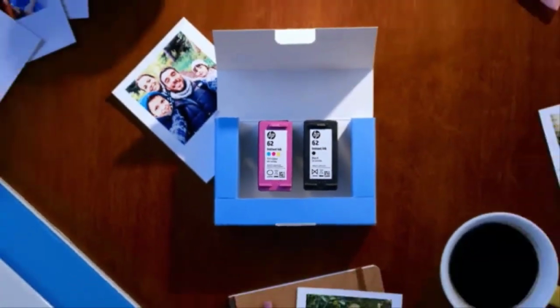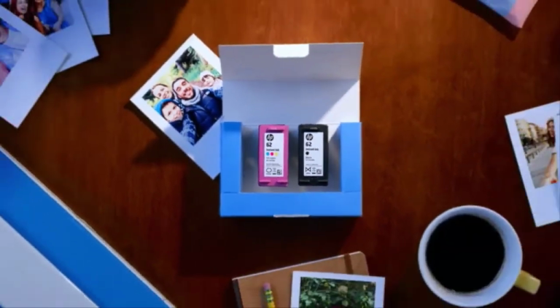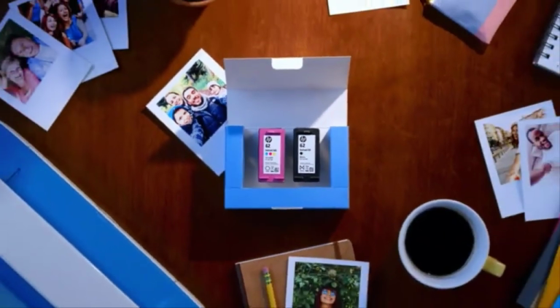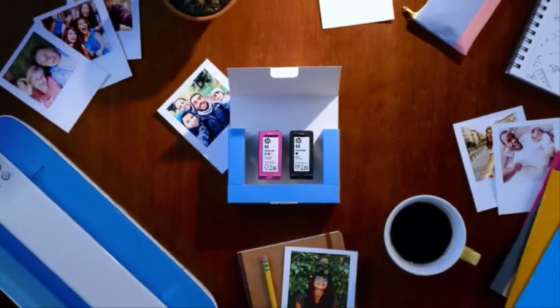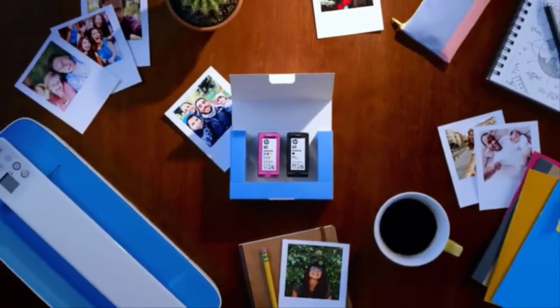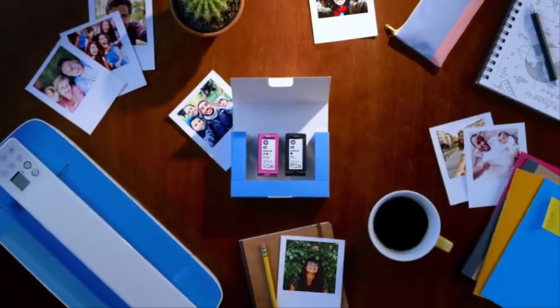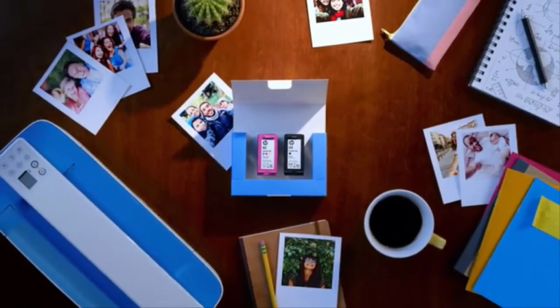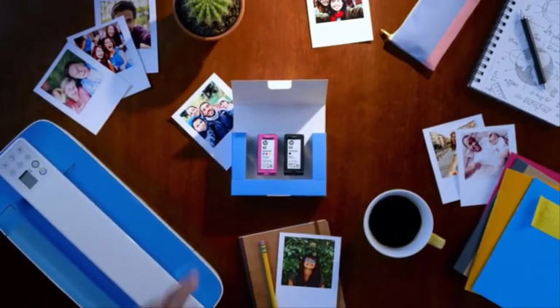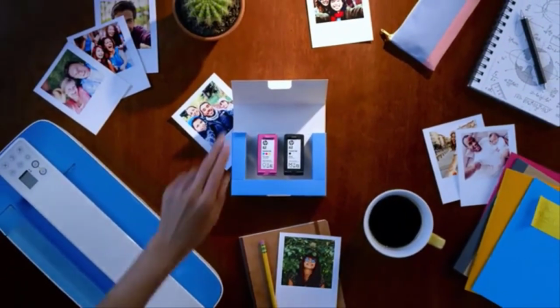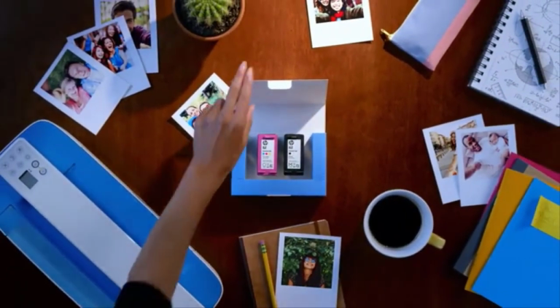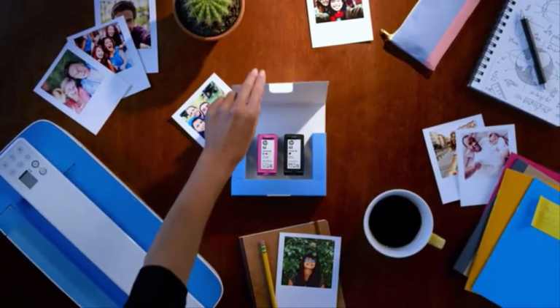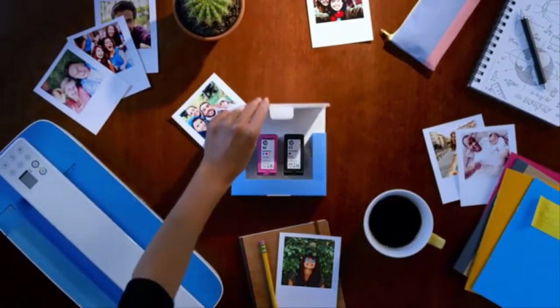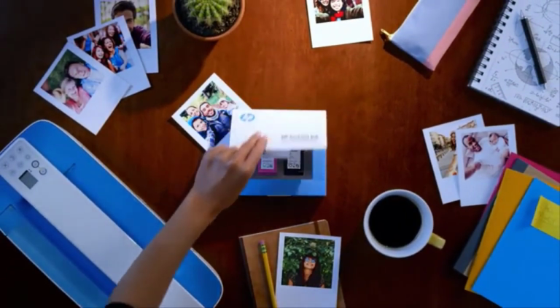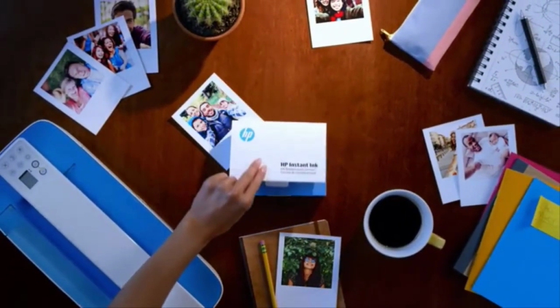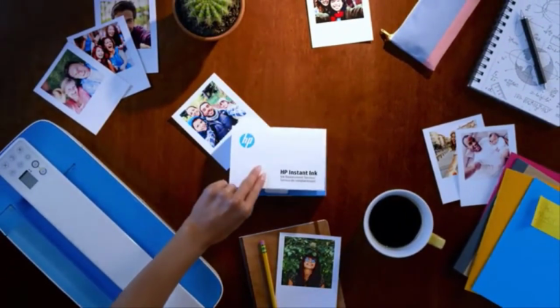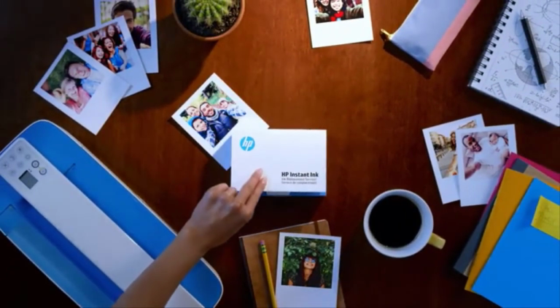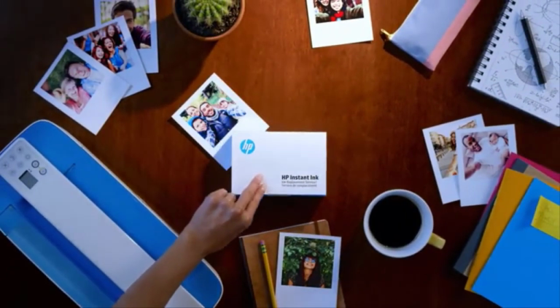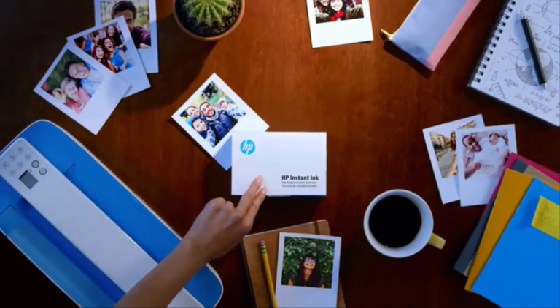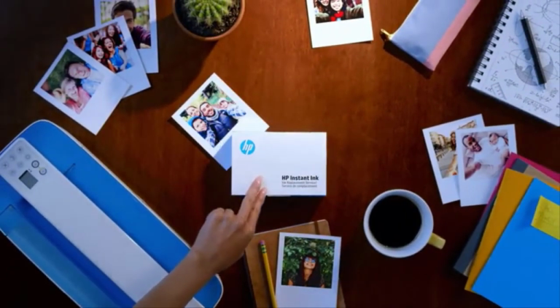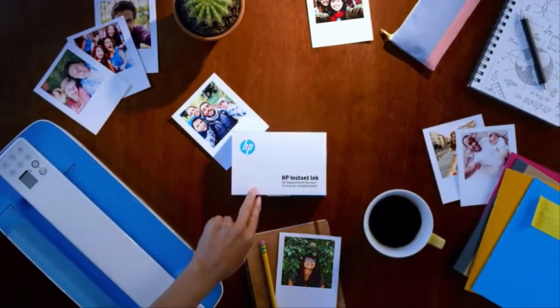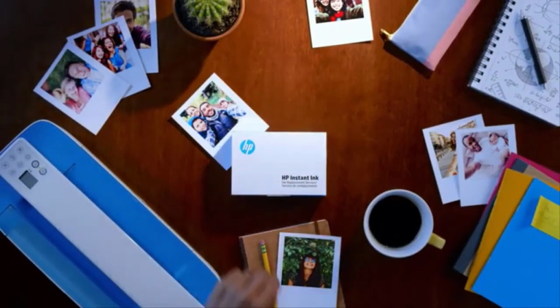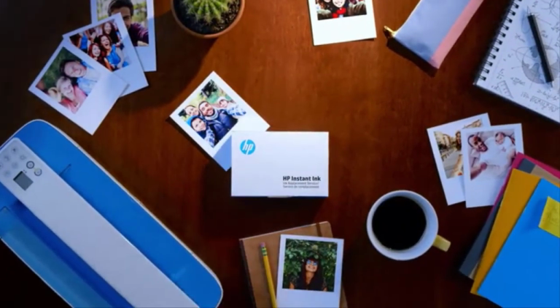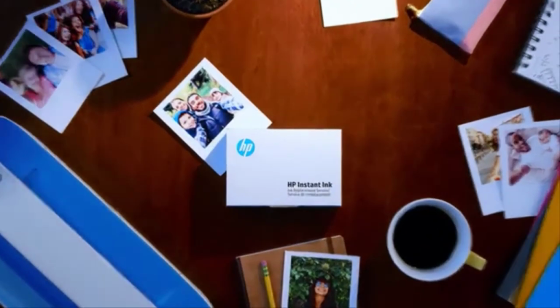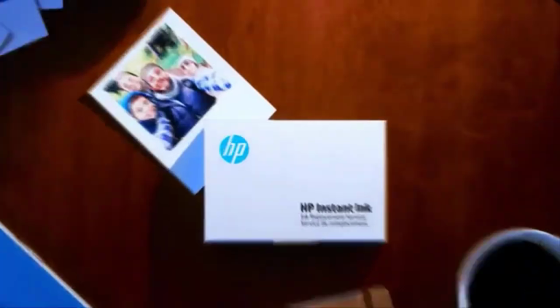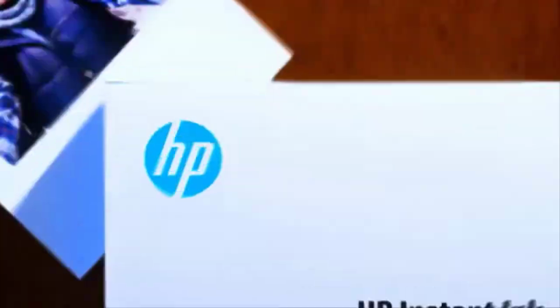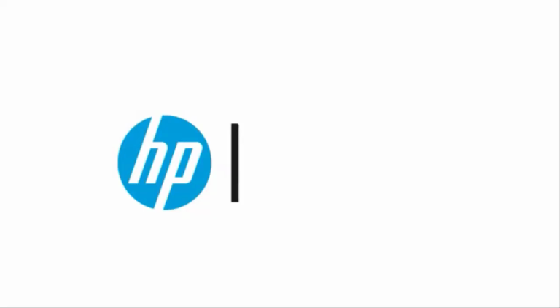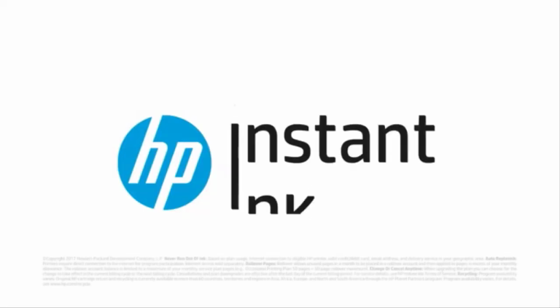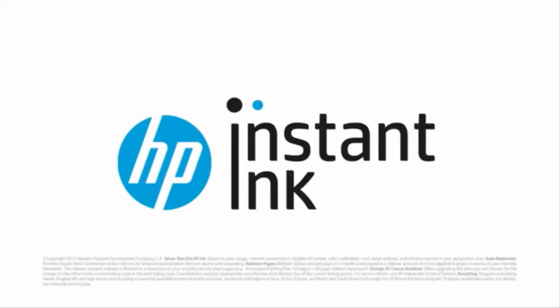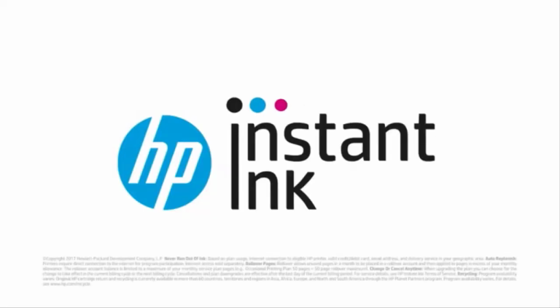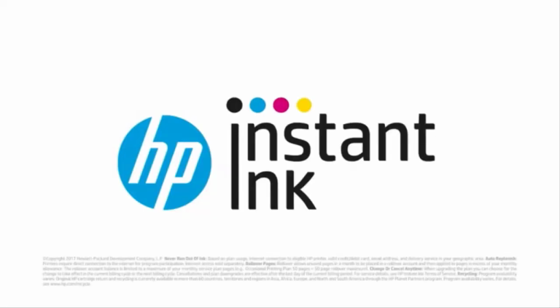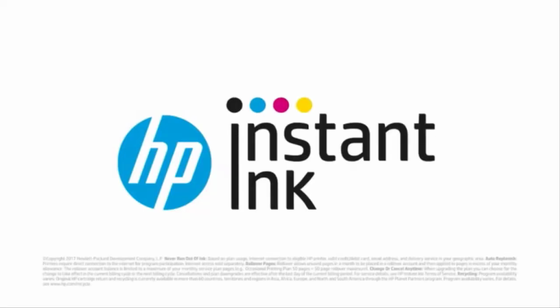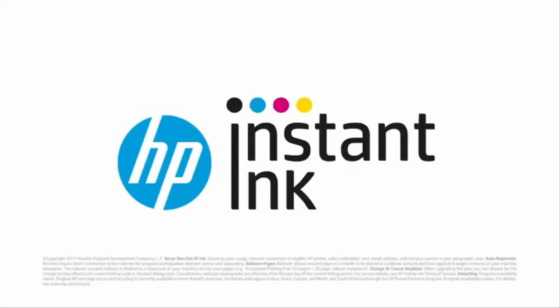Moms, dads, students, startups — HP Instant Ink hits the spot with everyone.